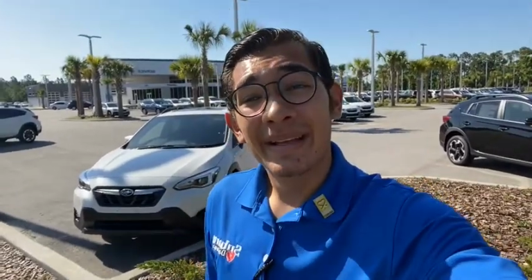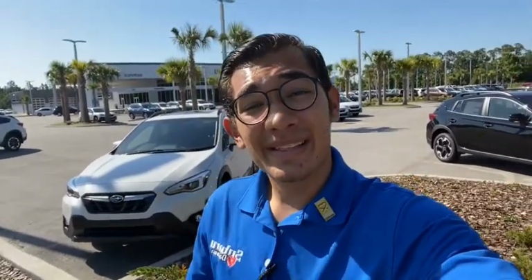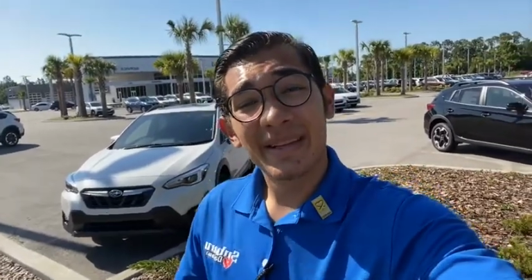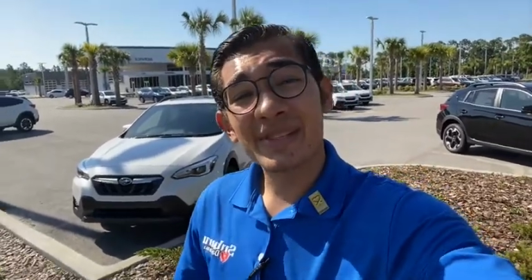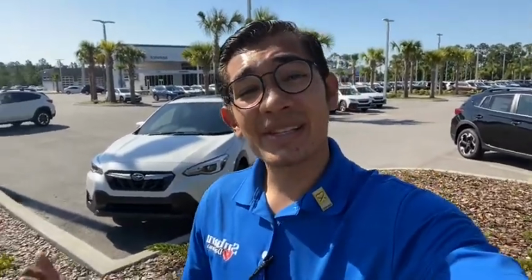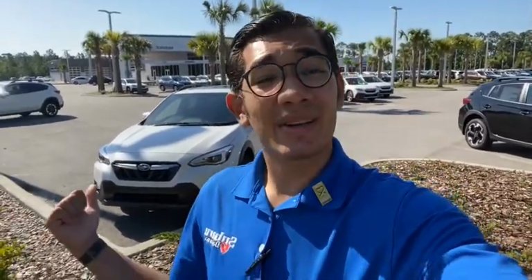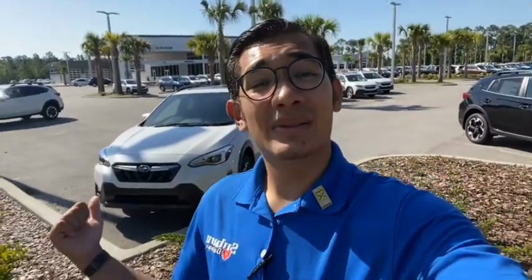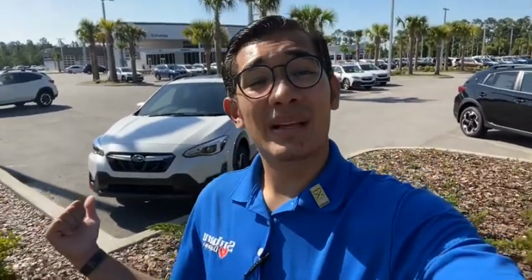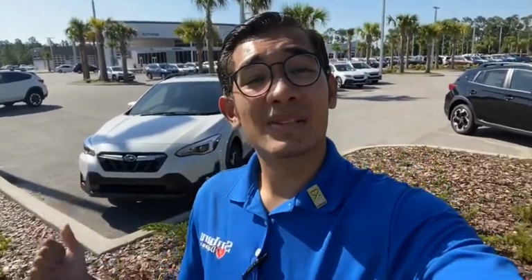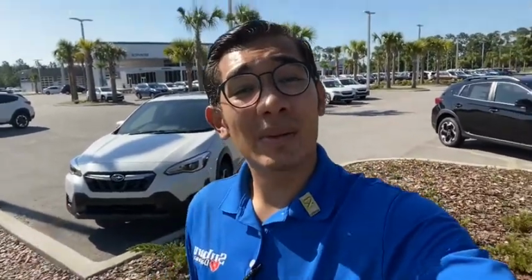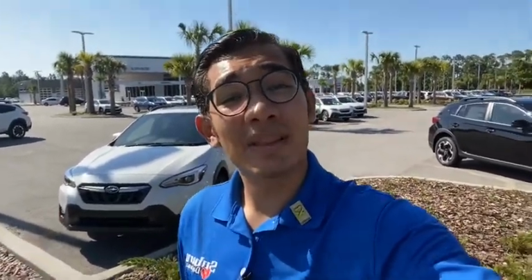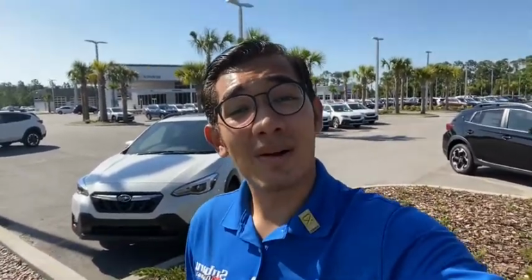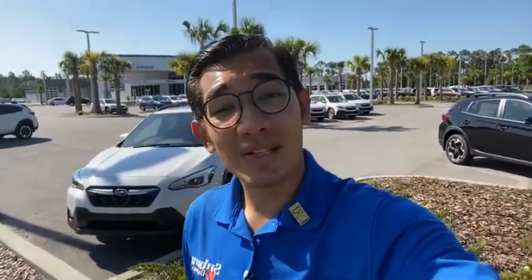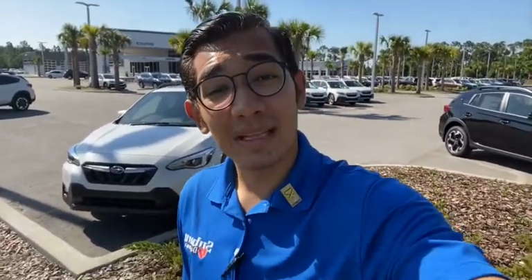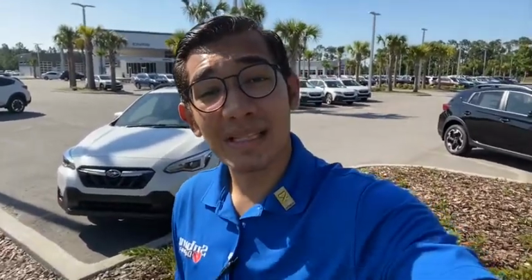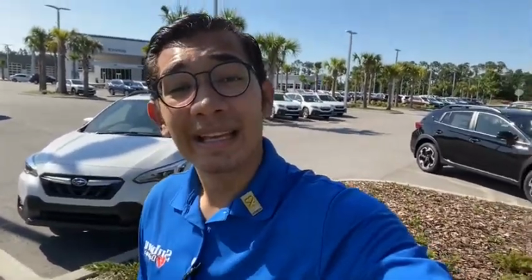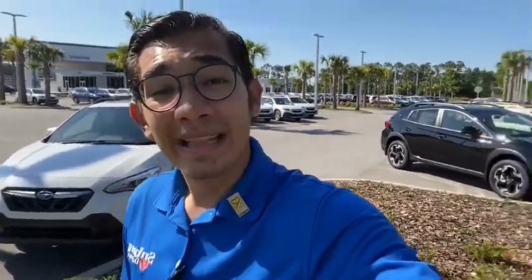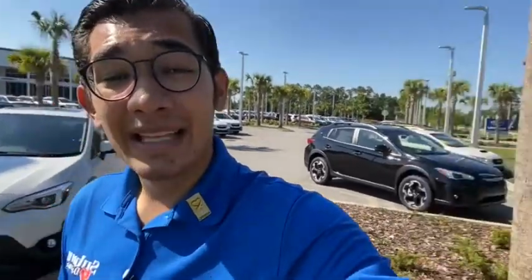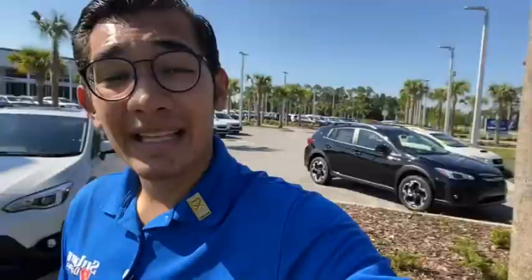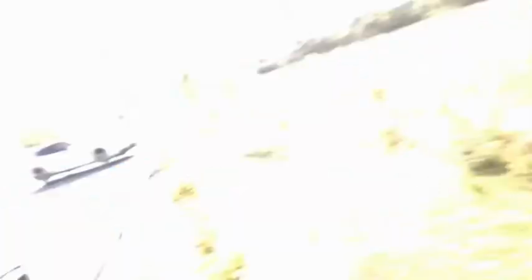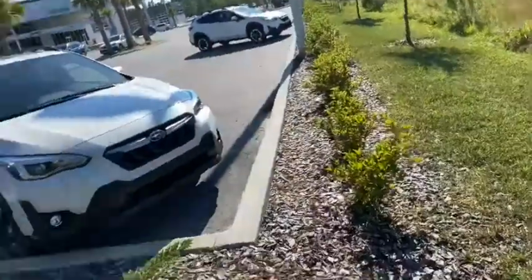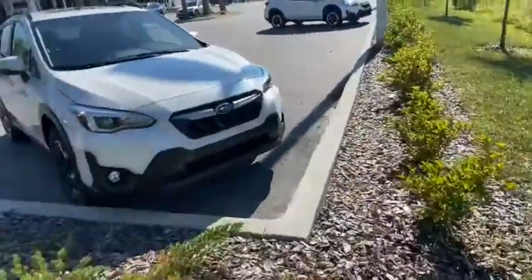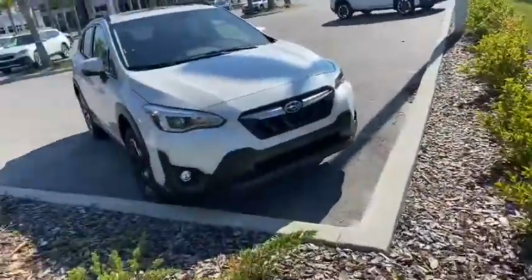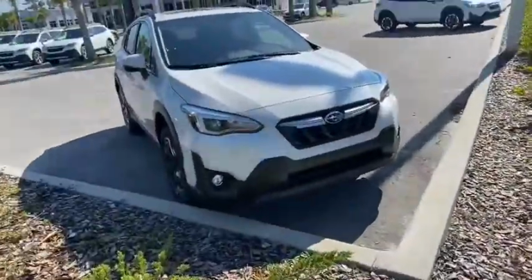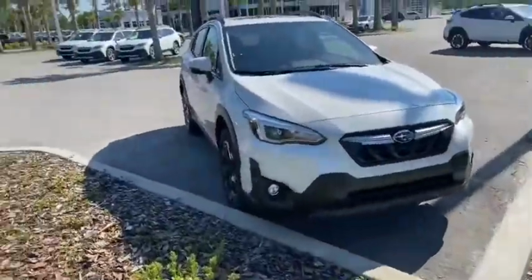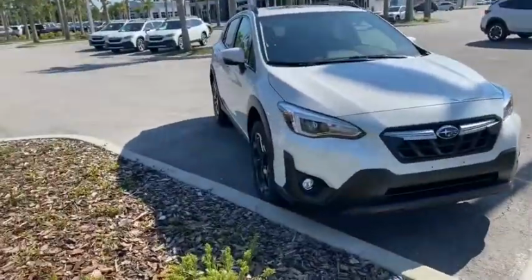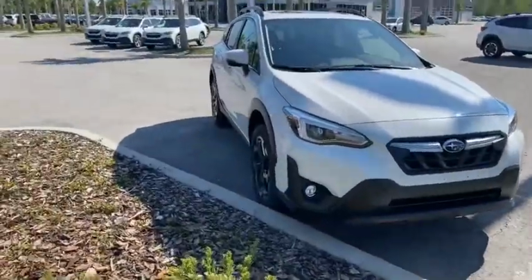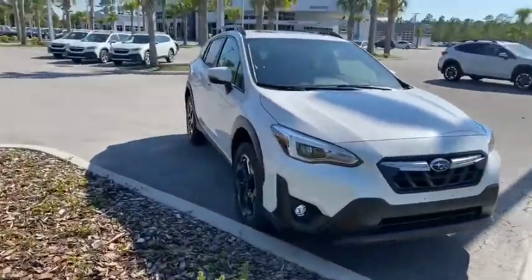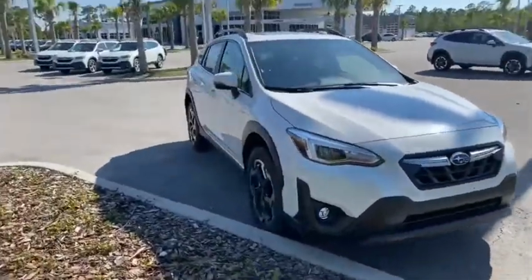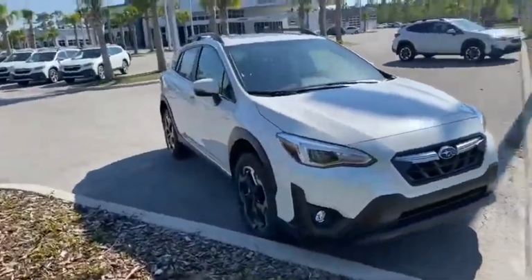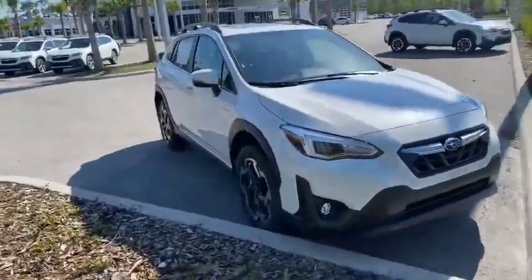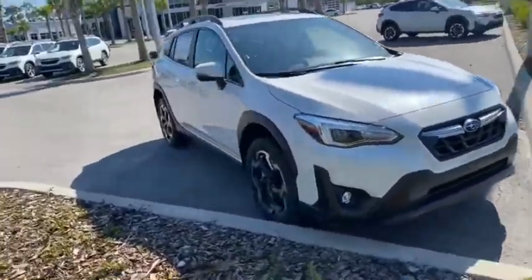Now, I see that you're interested in our 2021 Crosstrek Limited. This right behind me is our nice crystal white pearl Crosstrek Limited.